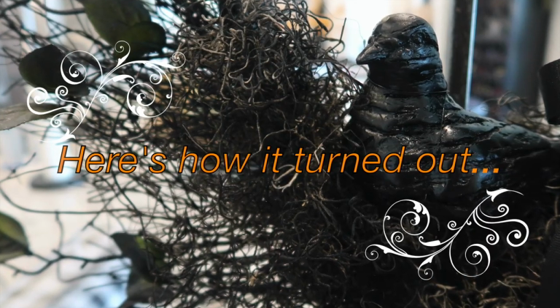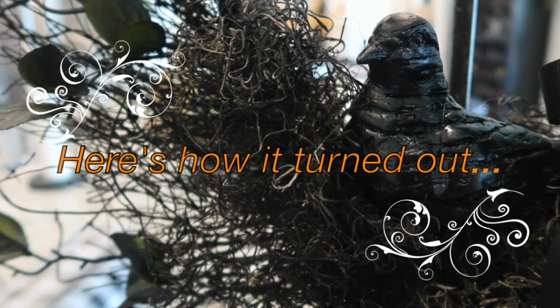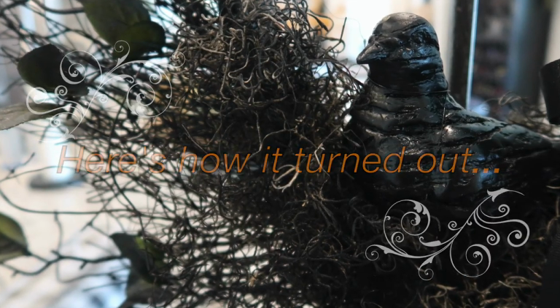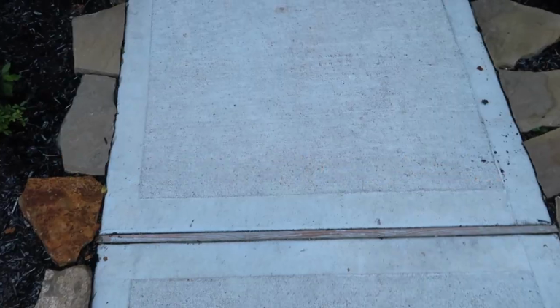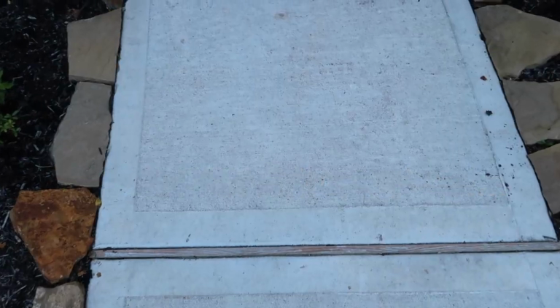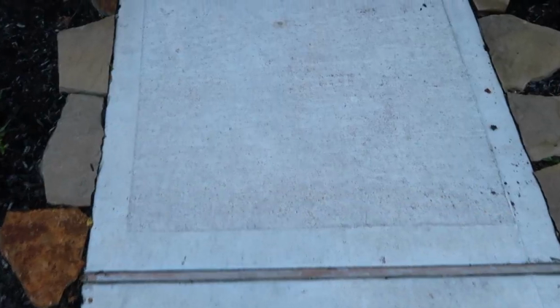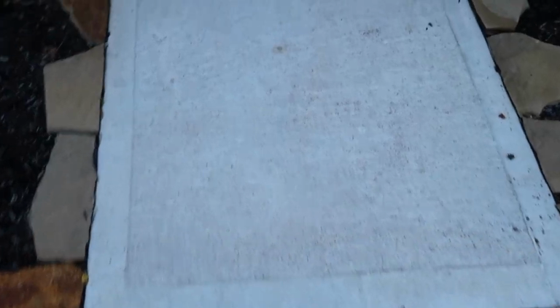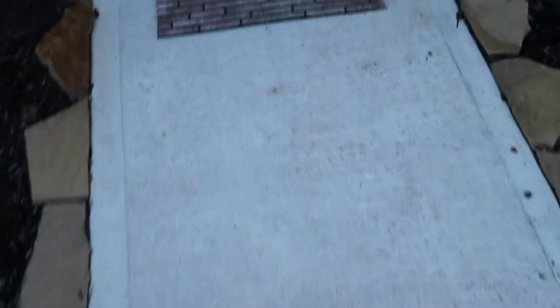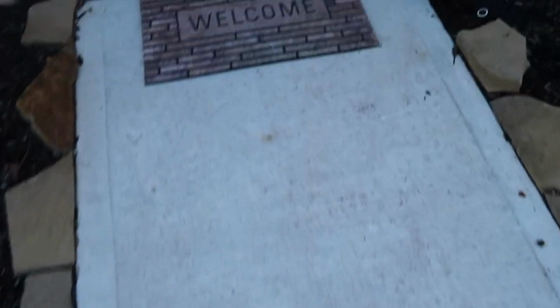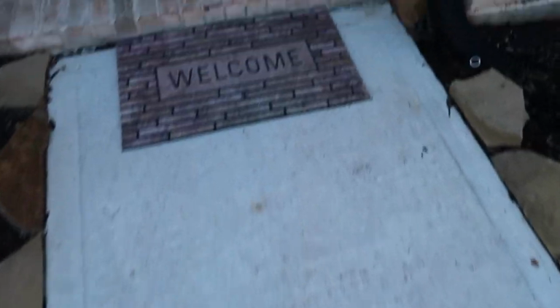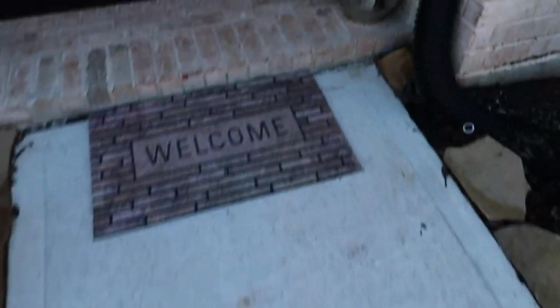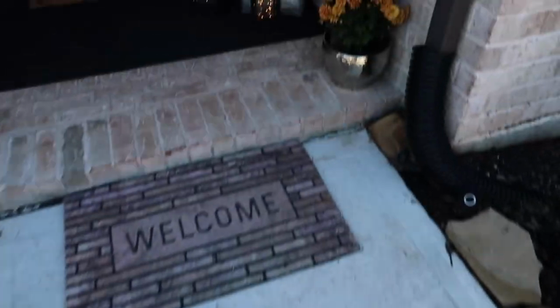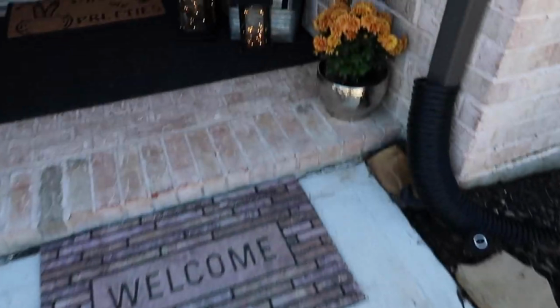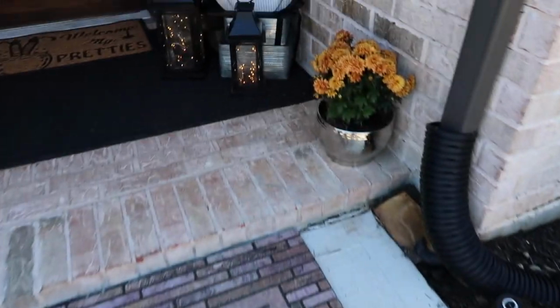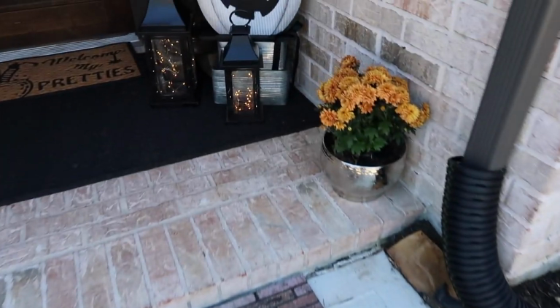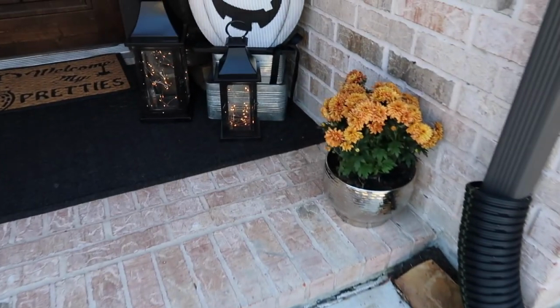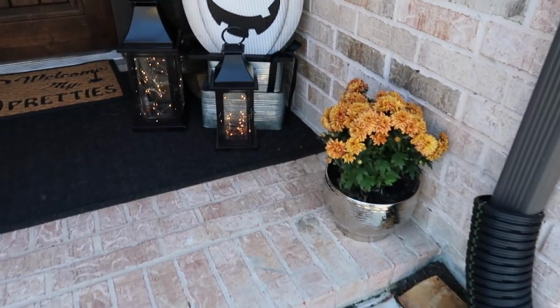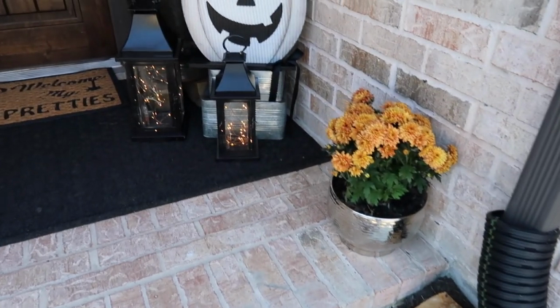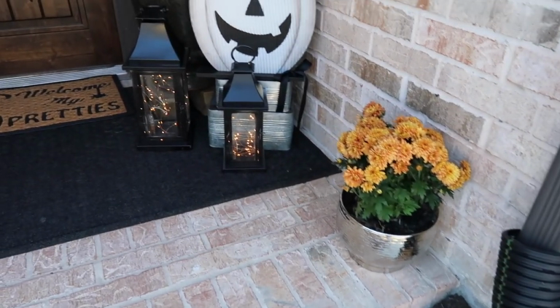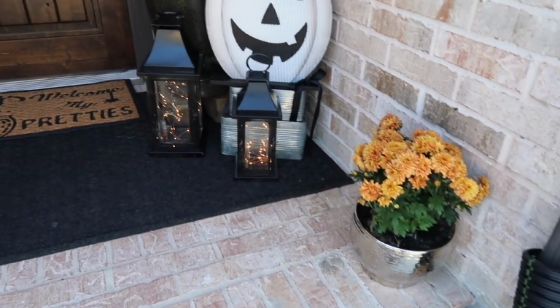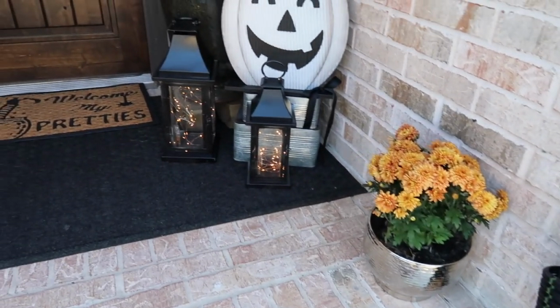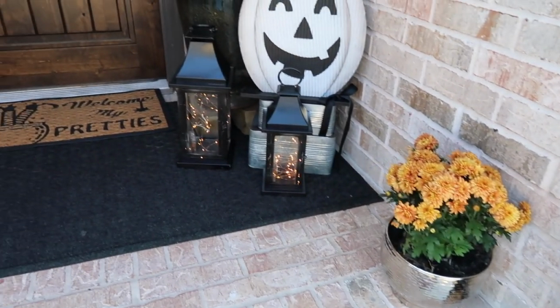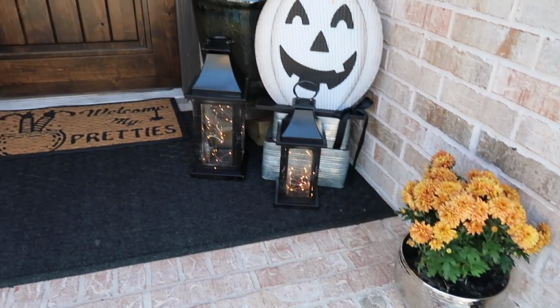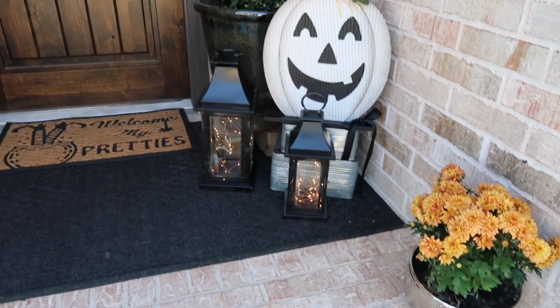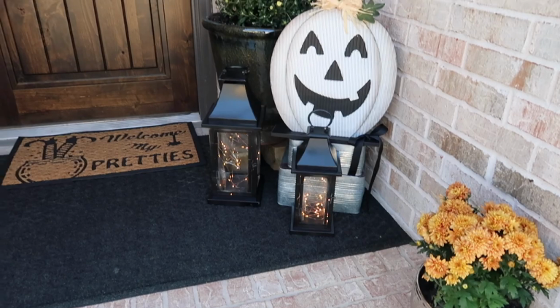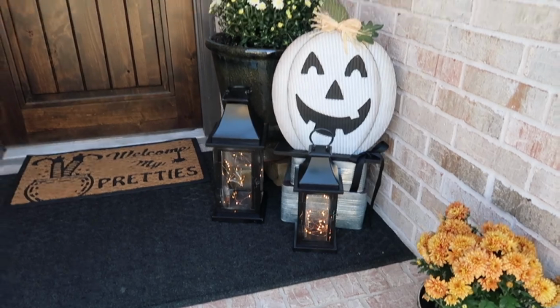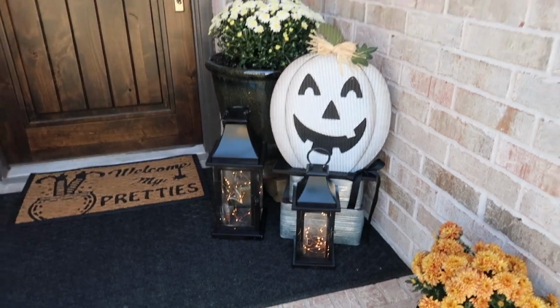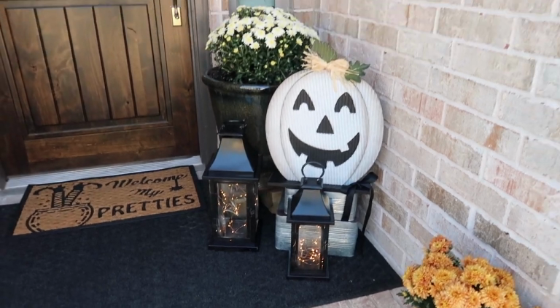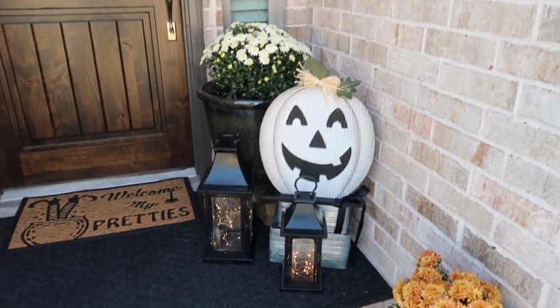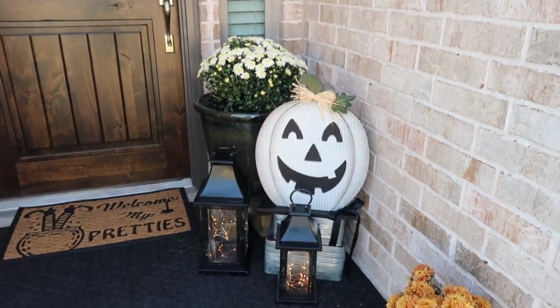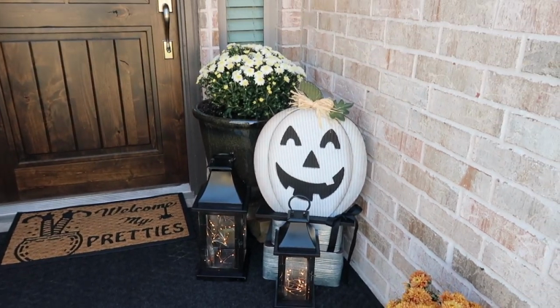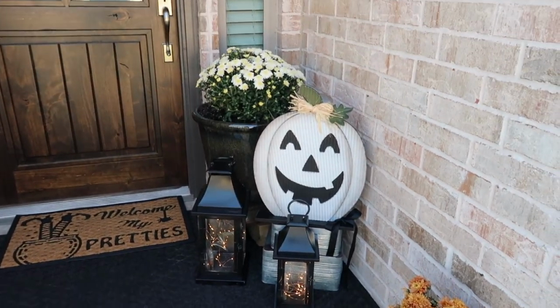Here it is - here's how it looks all done.